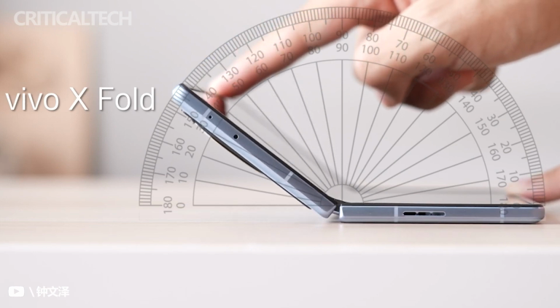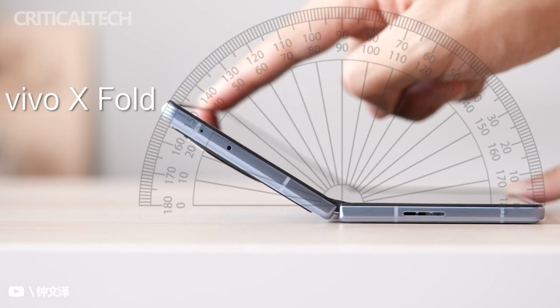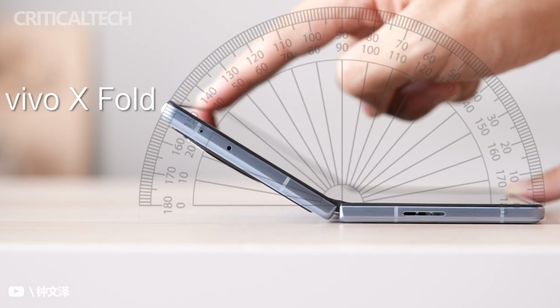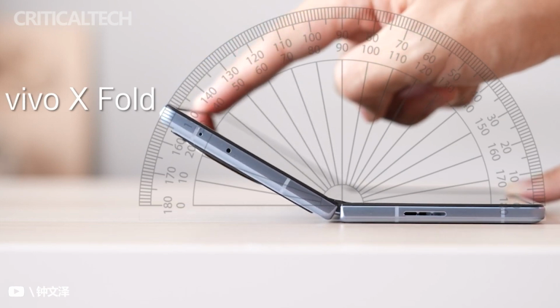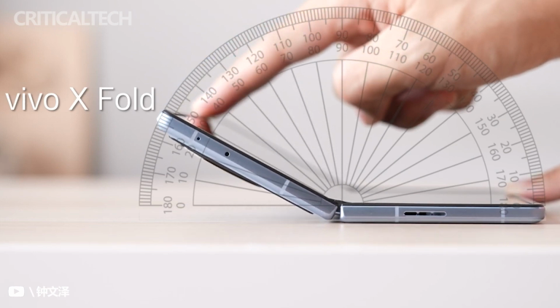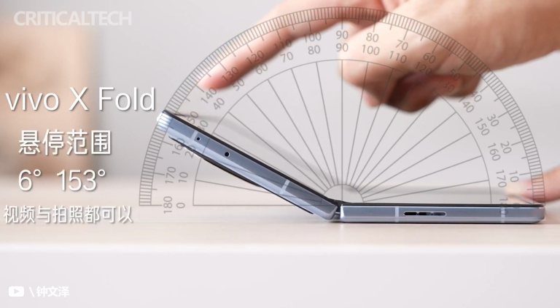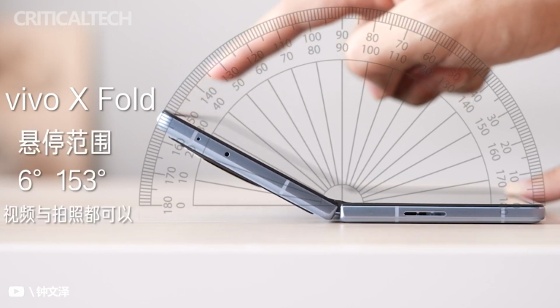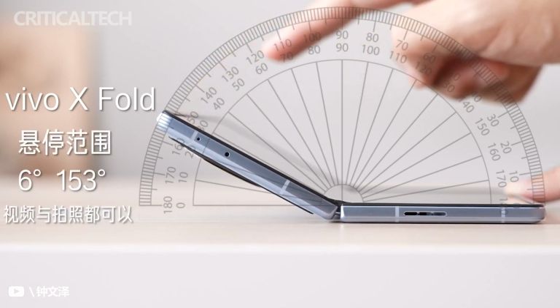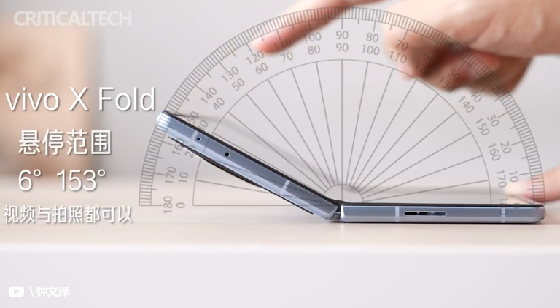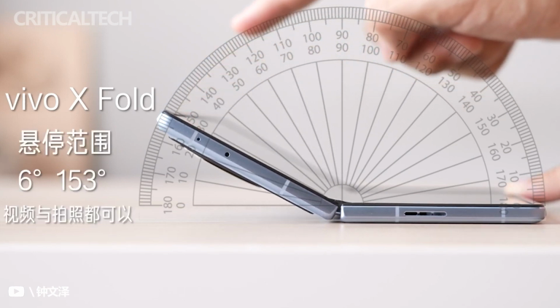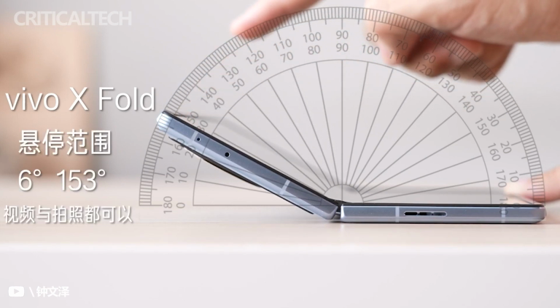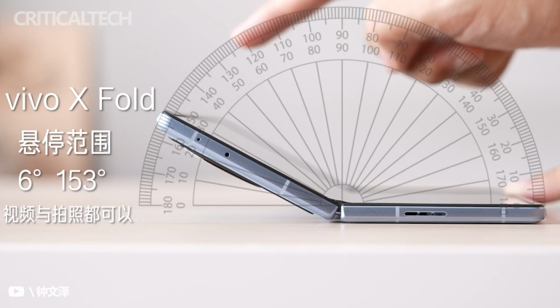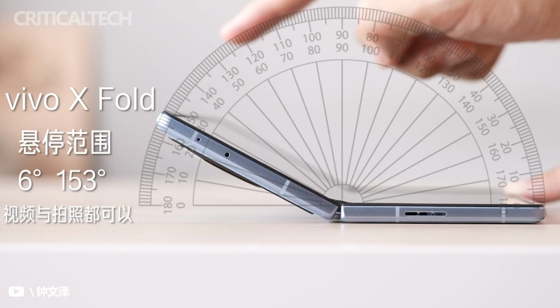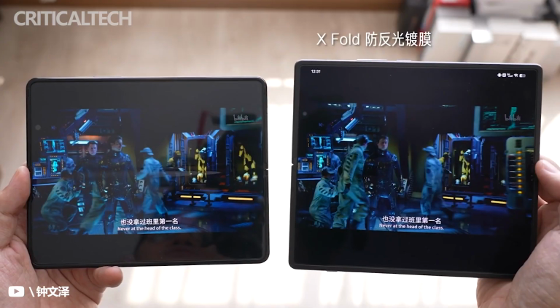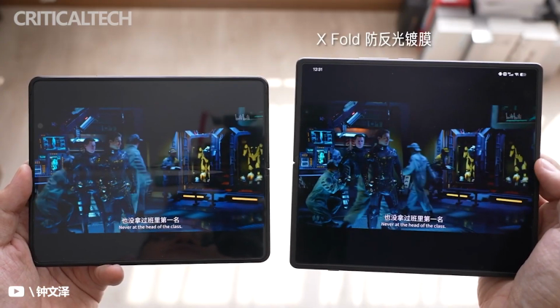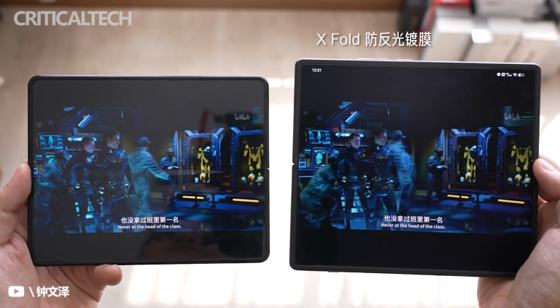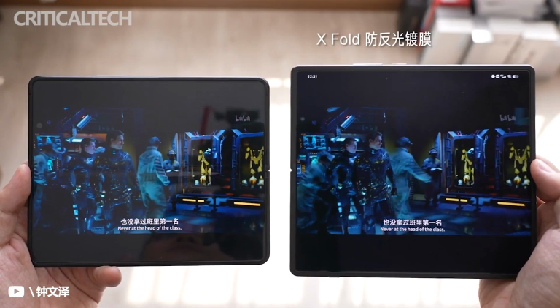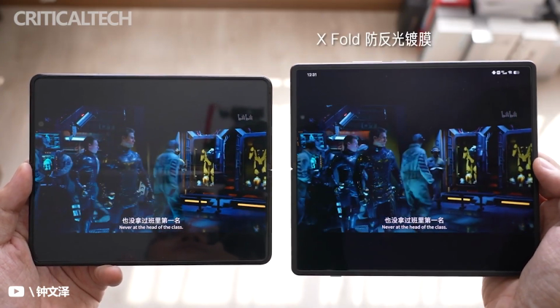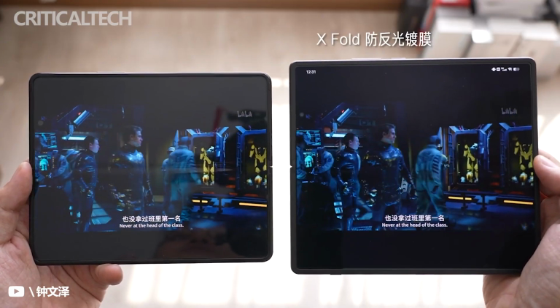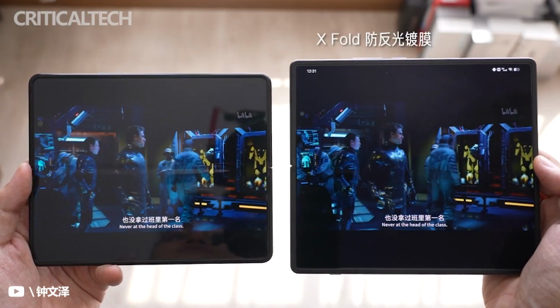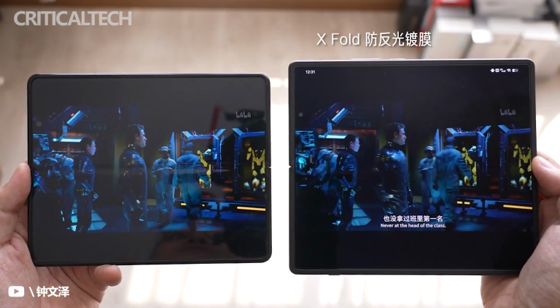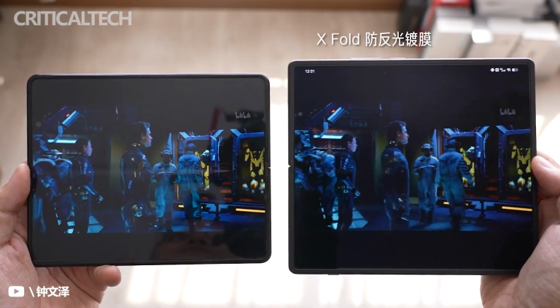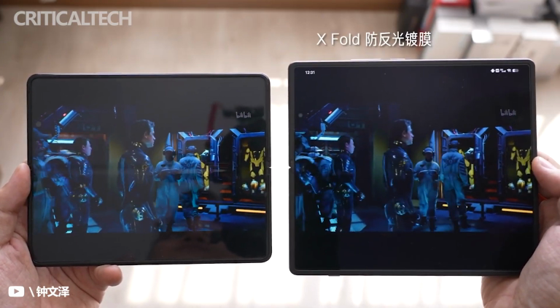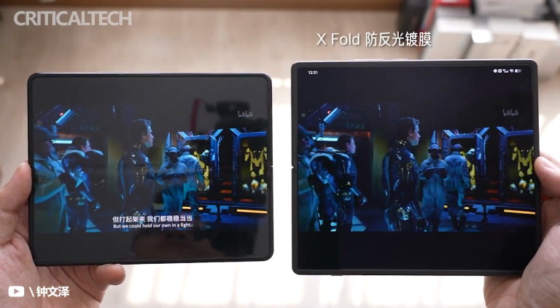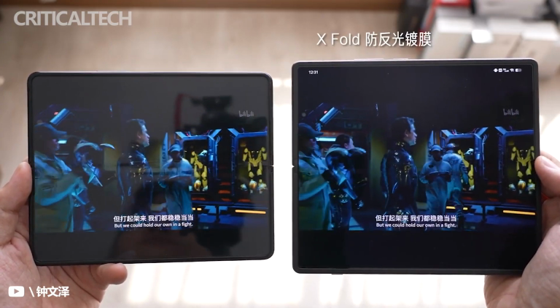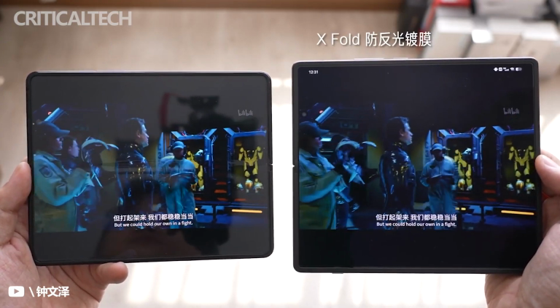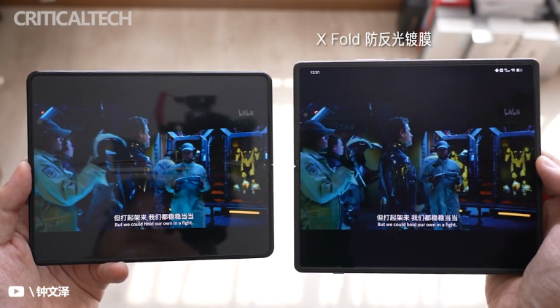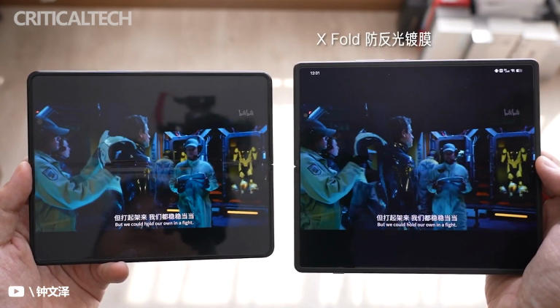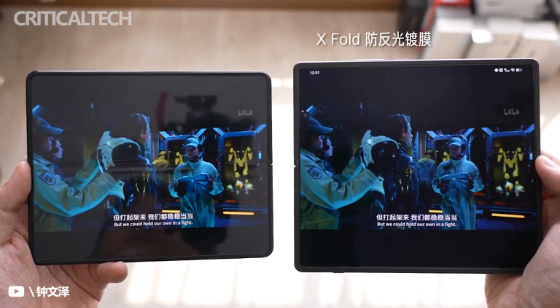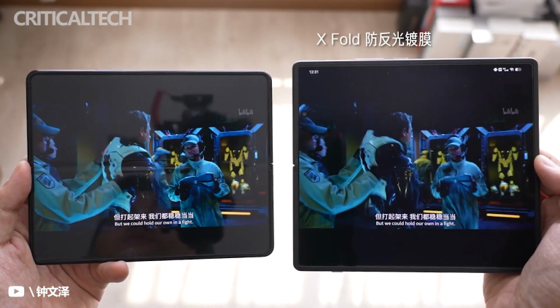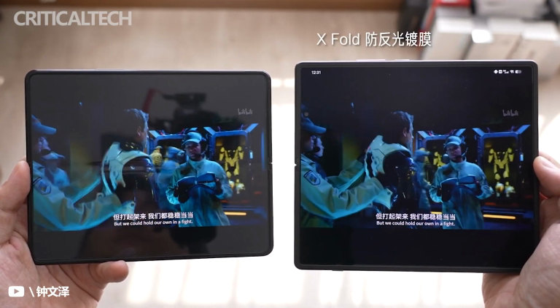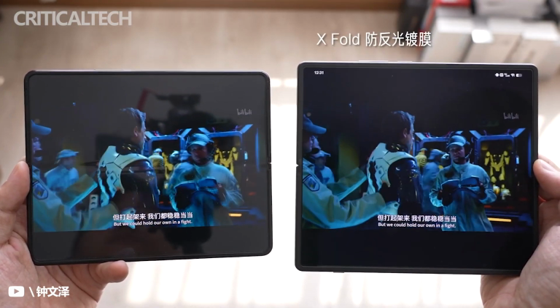Samsung and Huawei's latest large-sized foldables only weigh 271 grams and 295 grams, respectively.